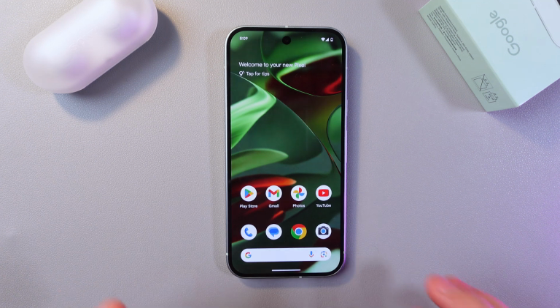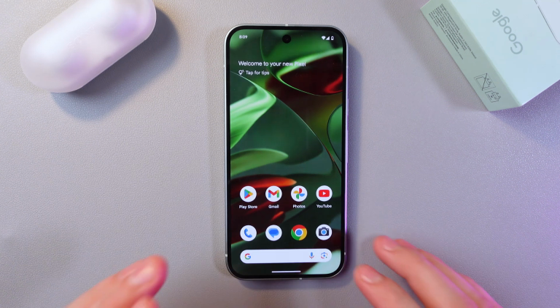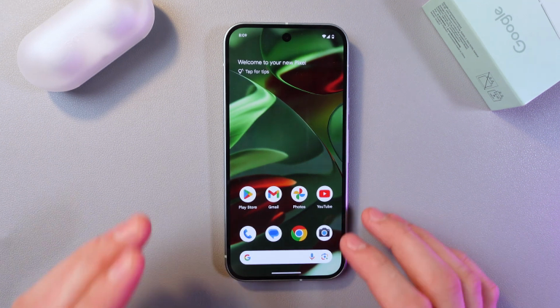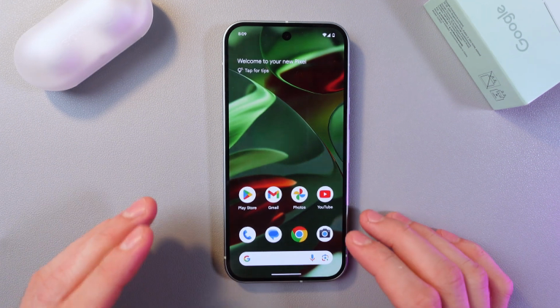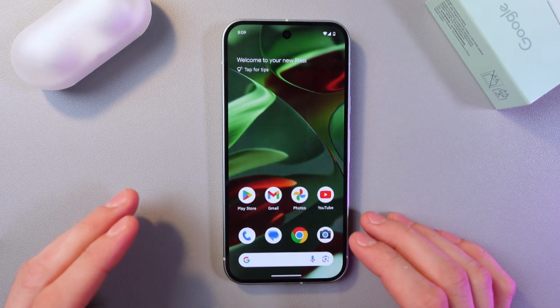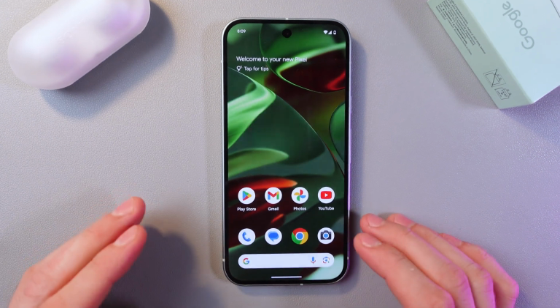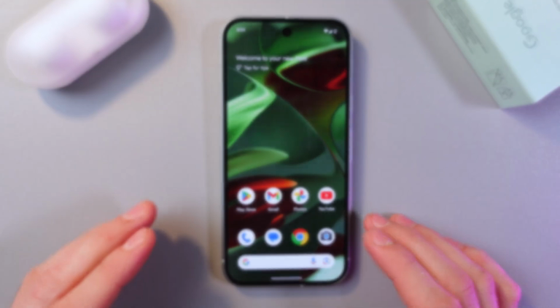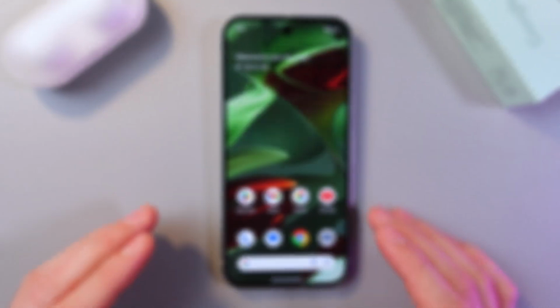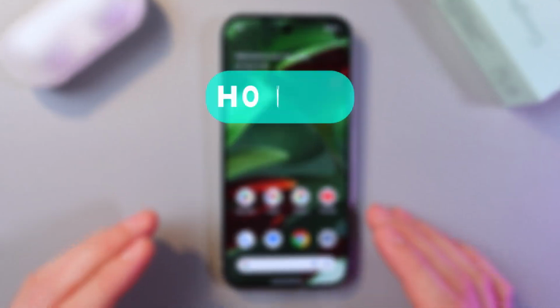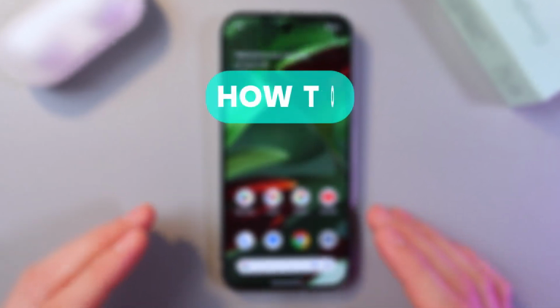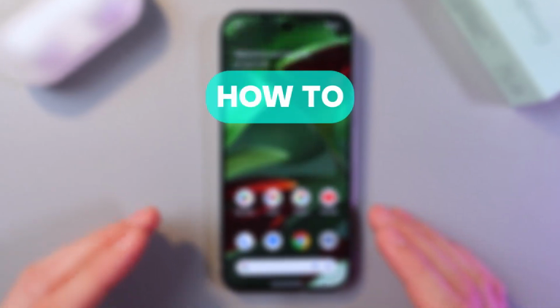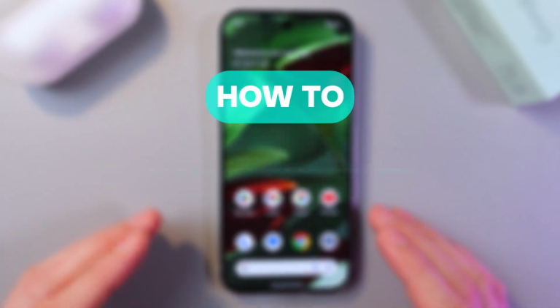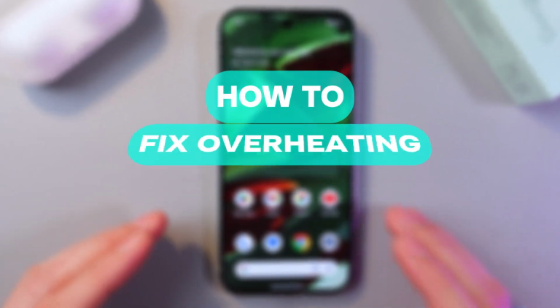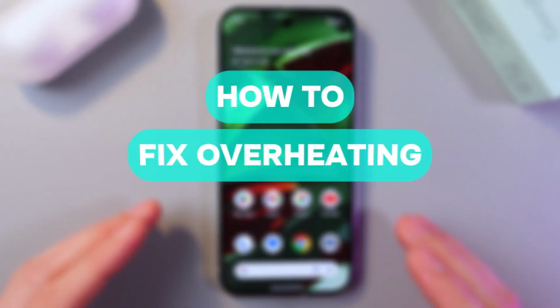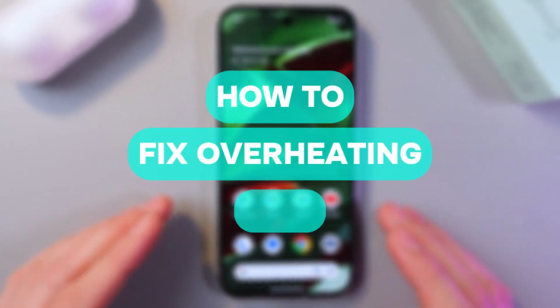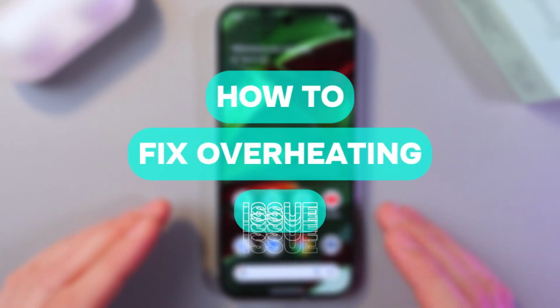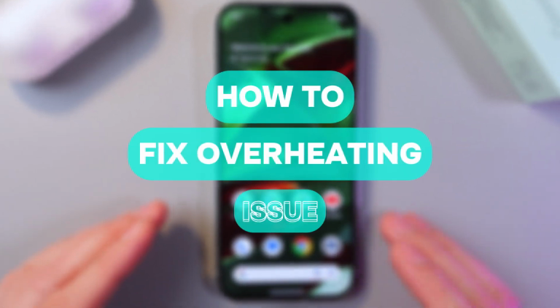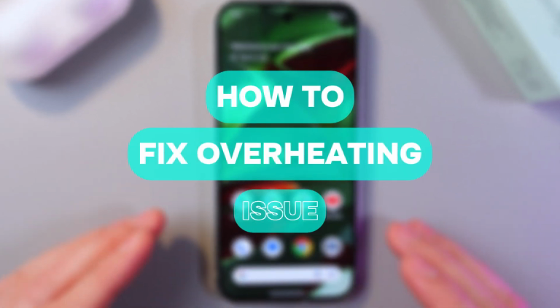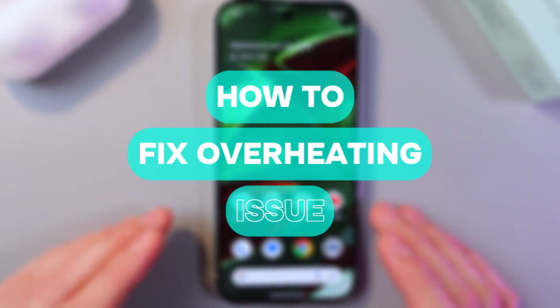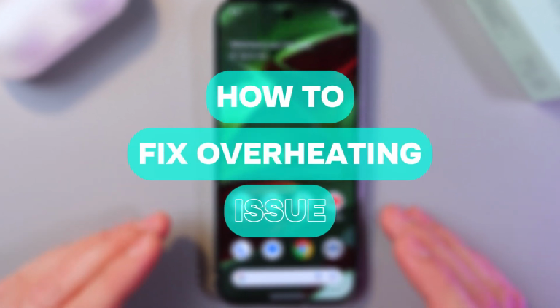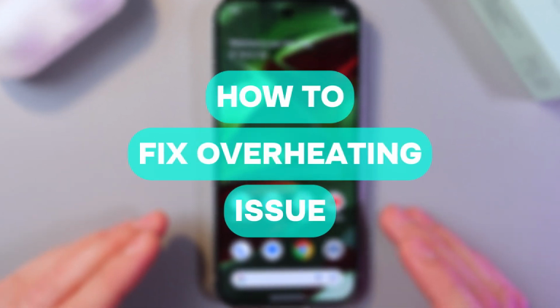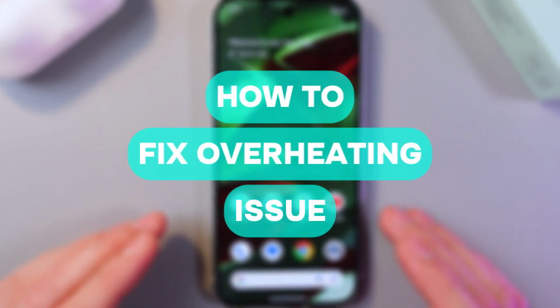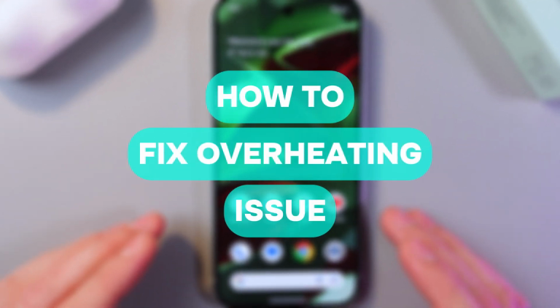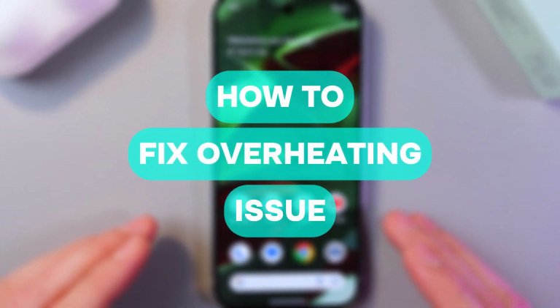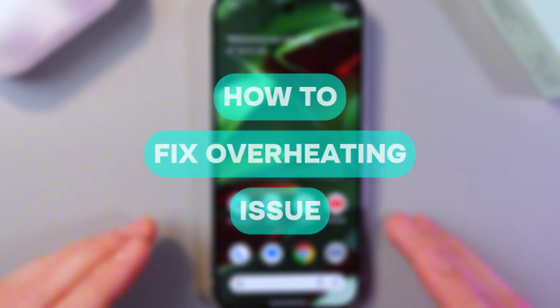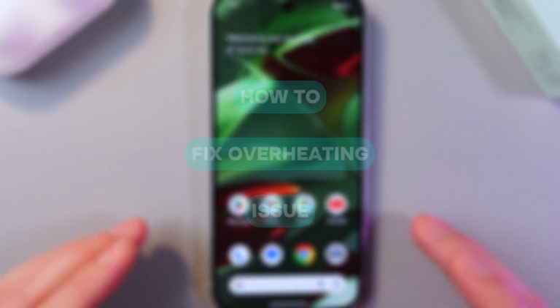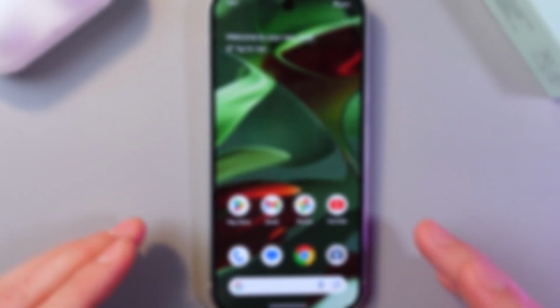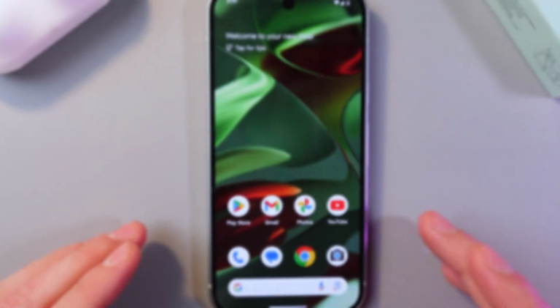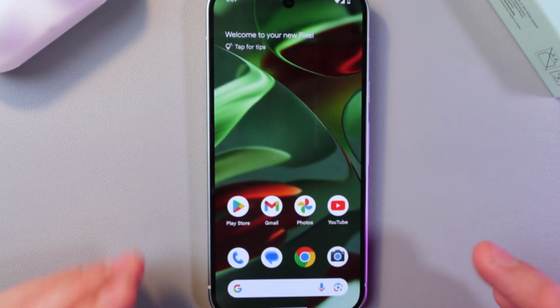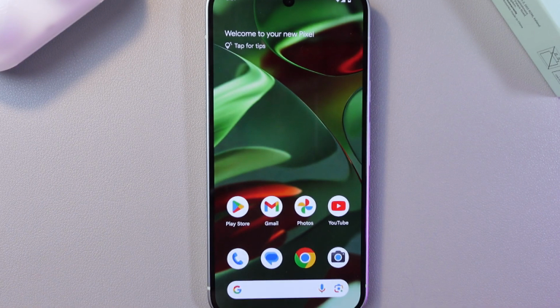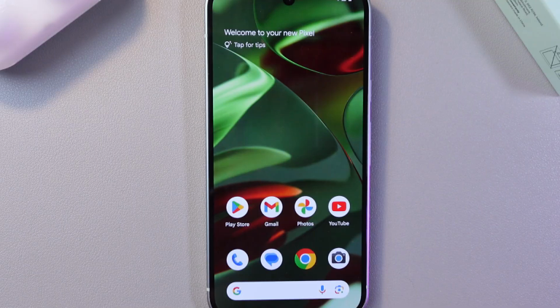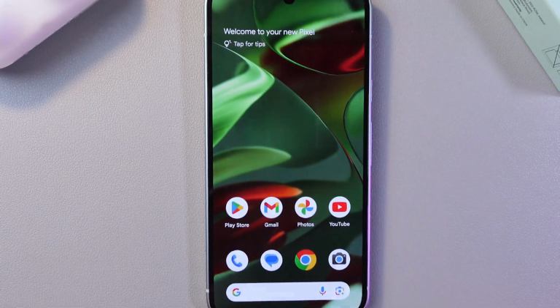Hello everyone, and today I'll tell you how to avoid overheating on the Google Pixel 9 and make its performance more comfortable.